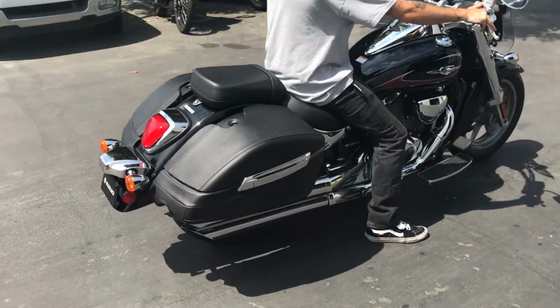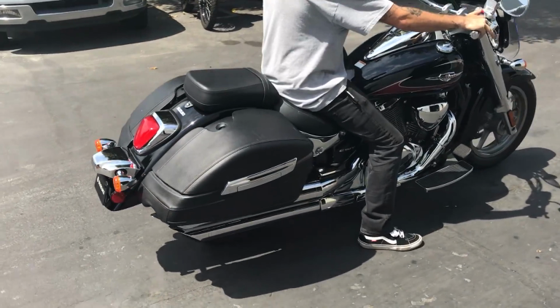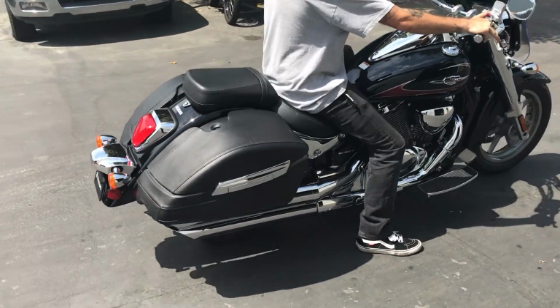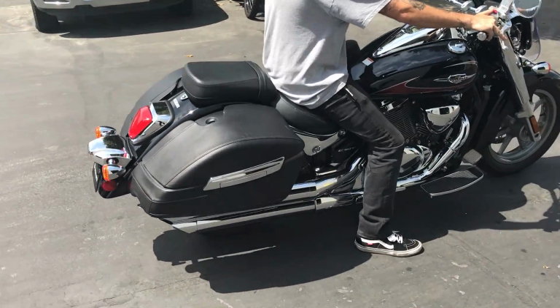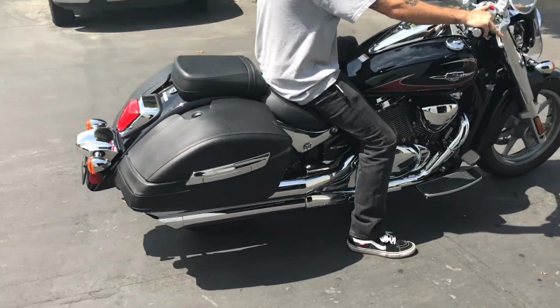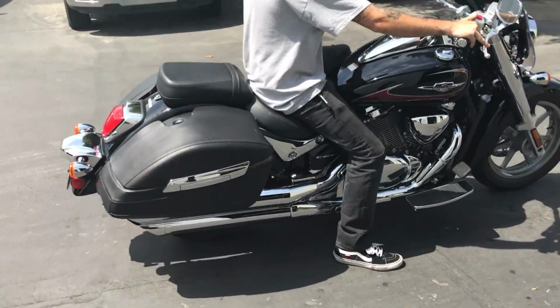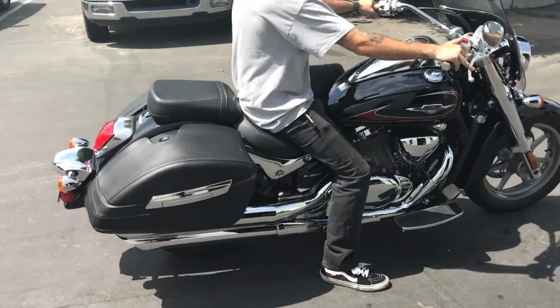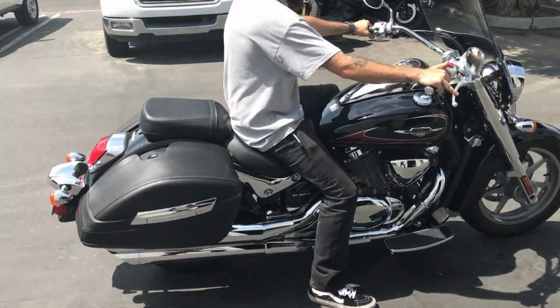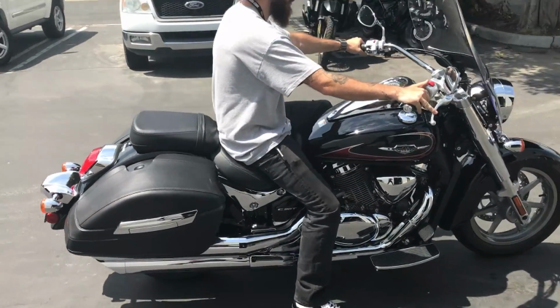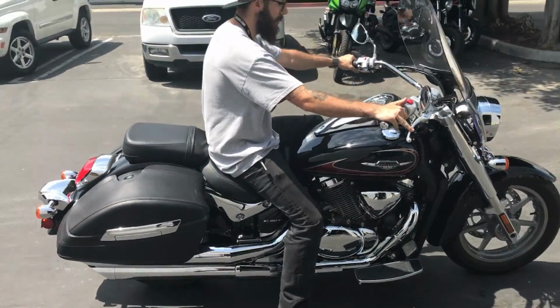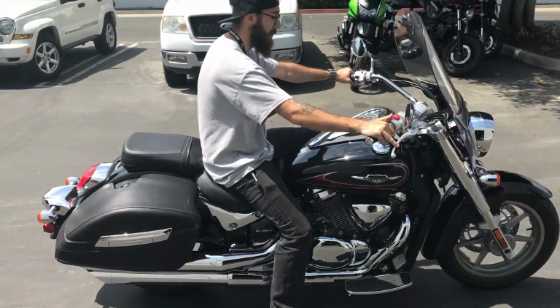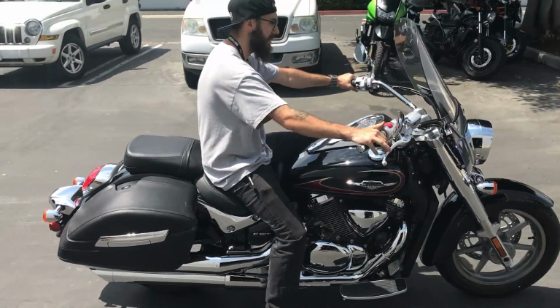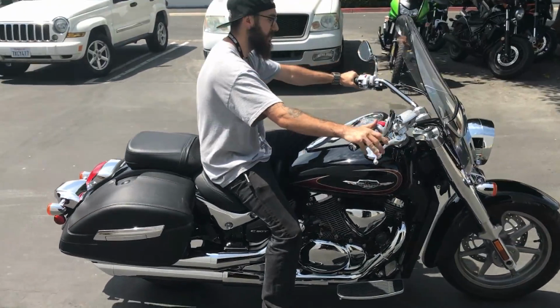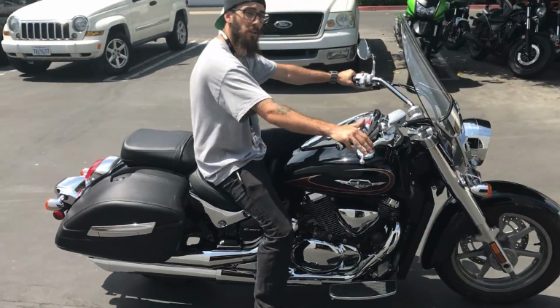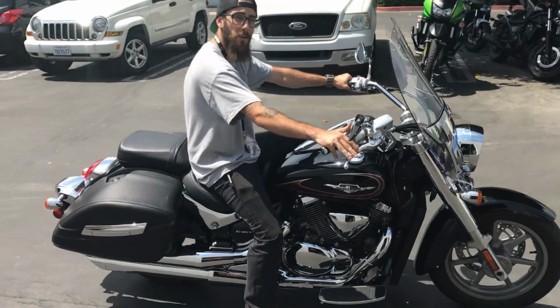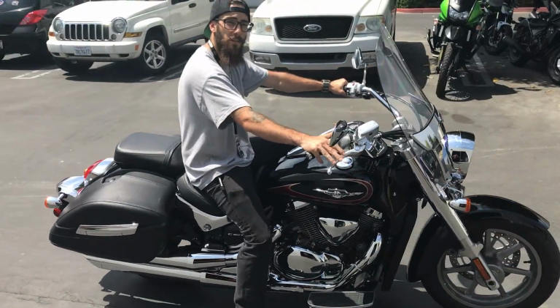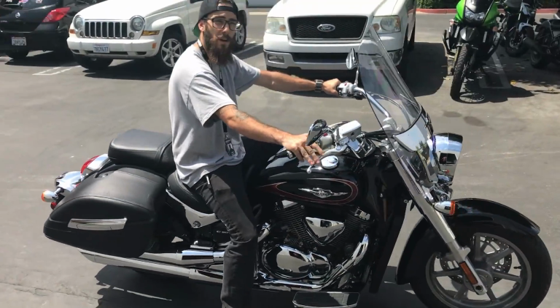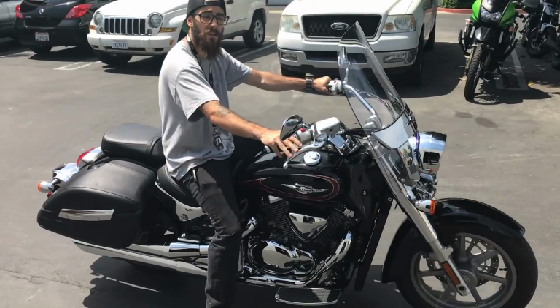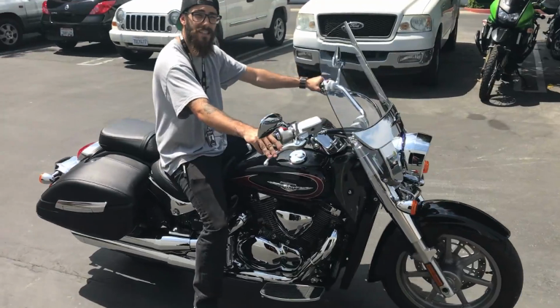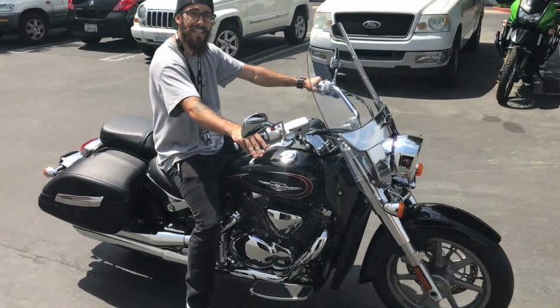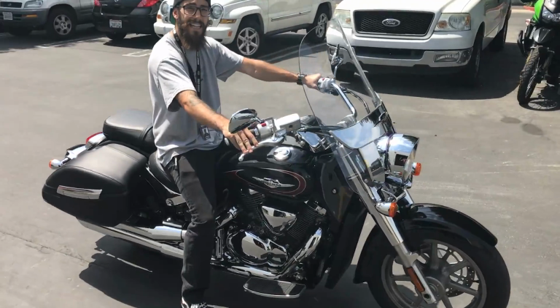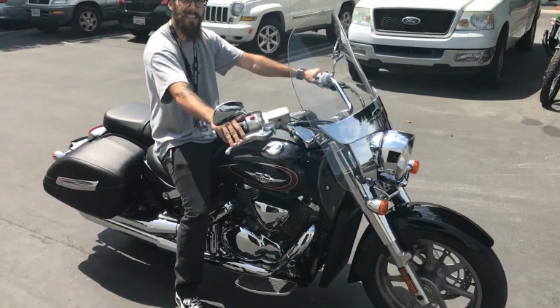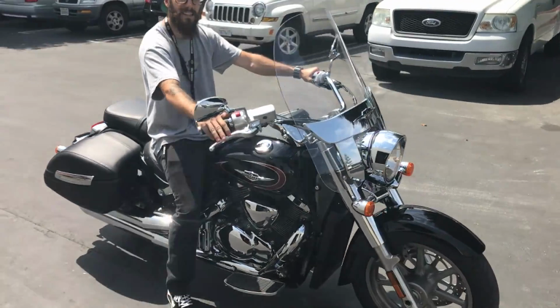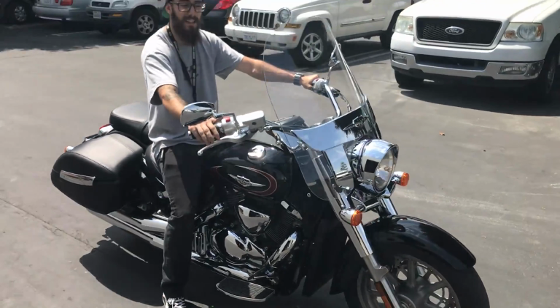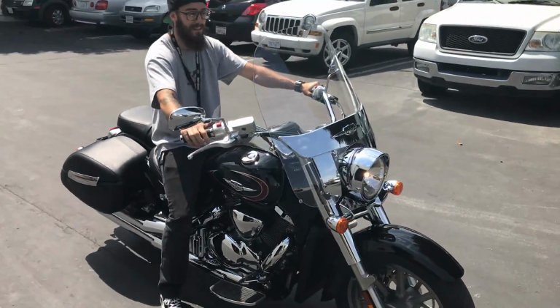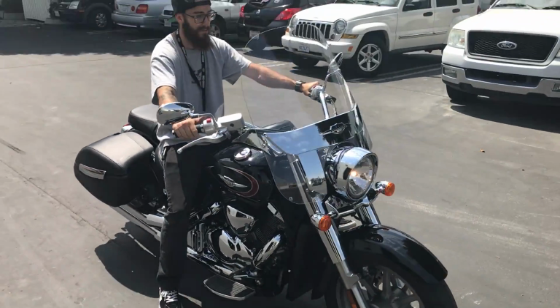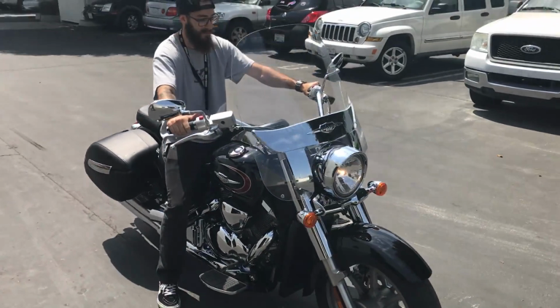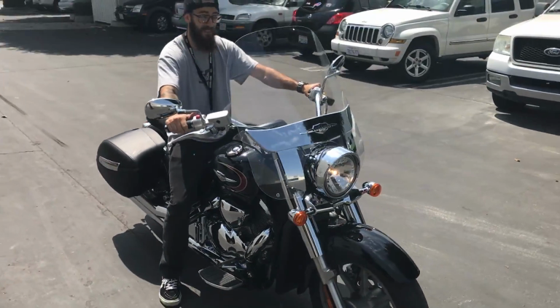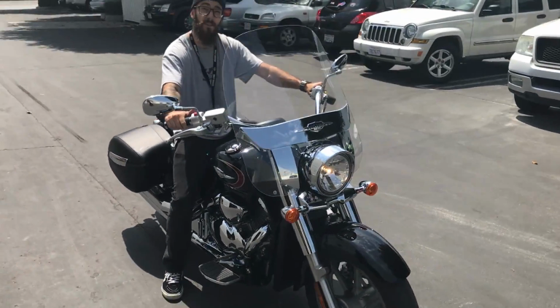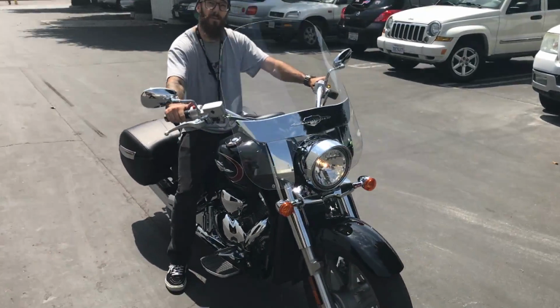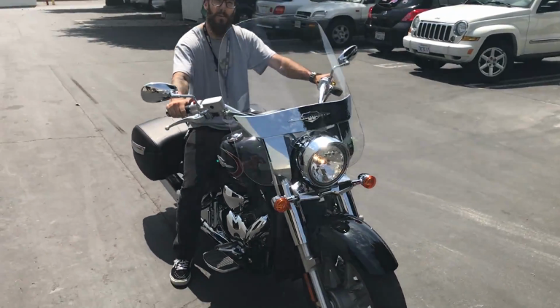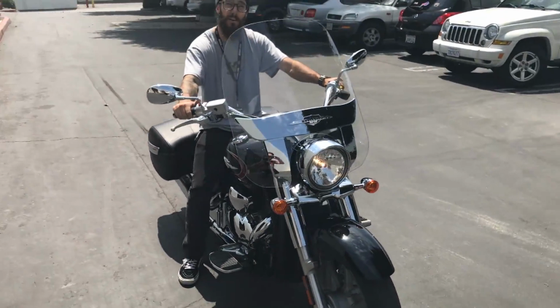Not bad. Pretty cool. Suzuki Boulevard C90T. Stay tuned for more.